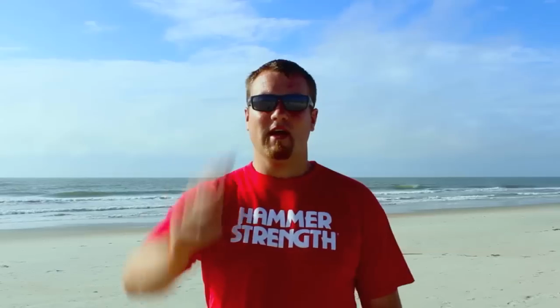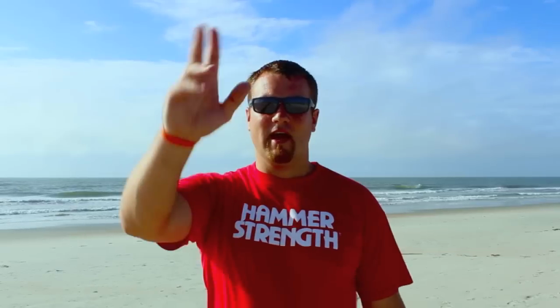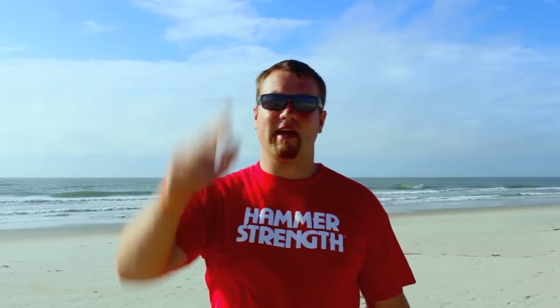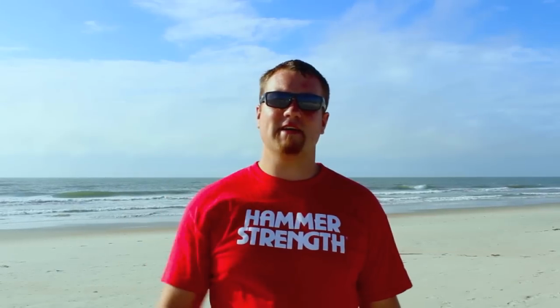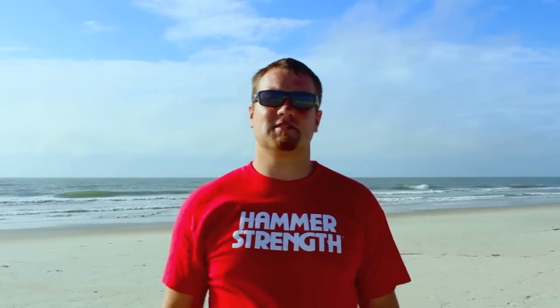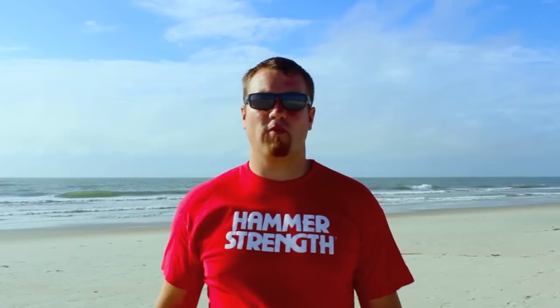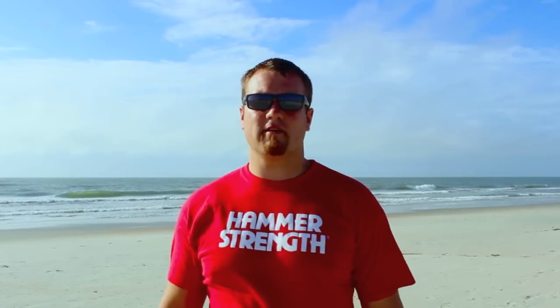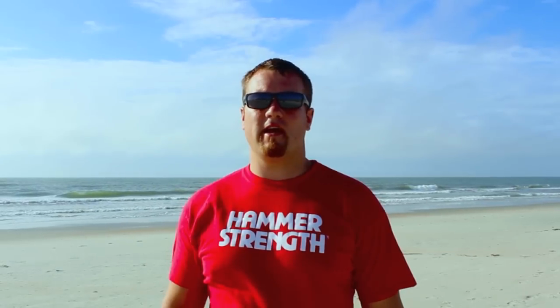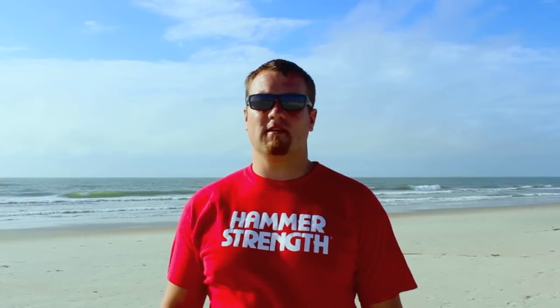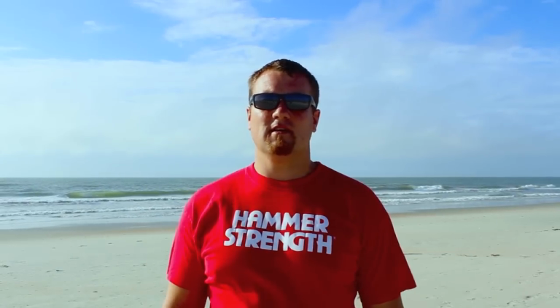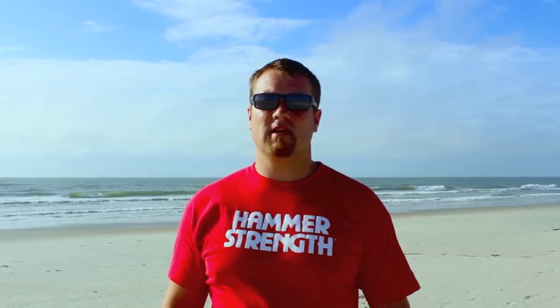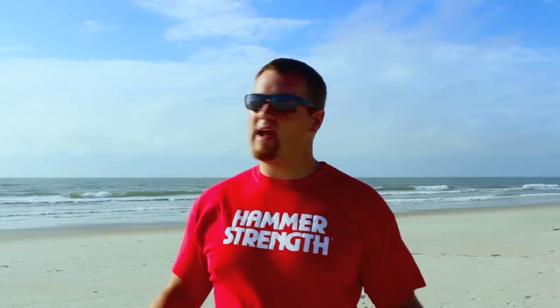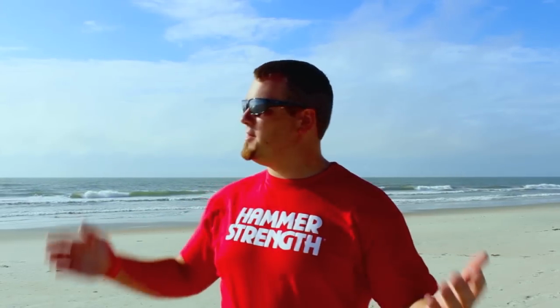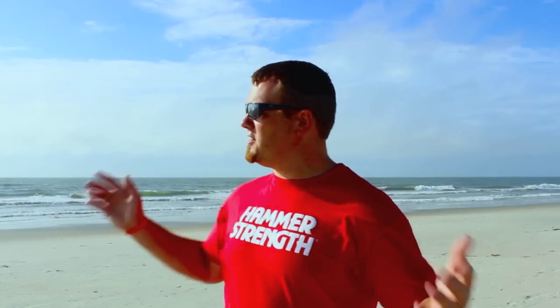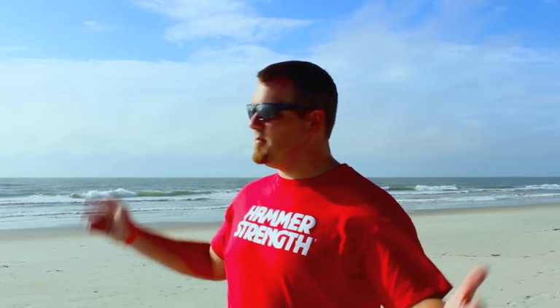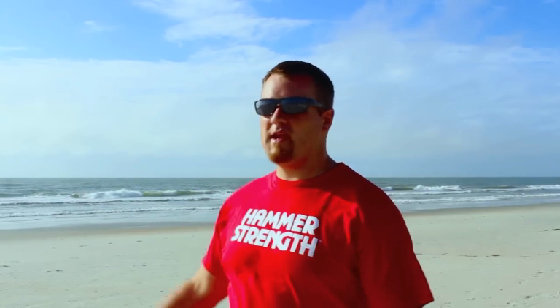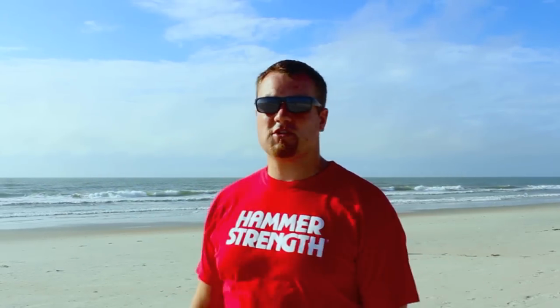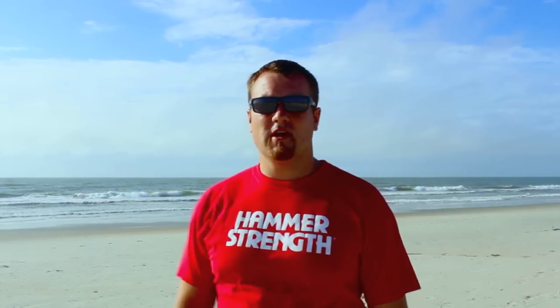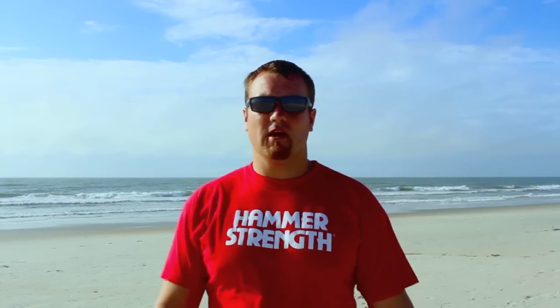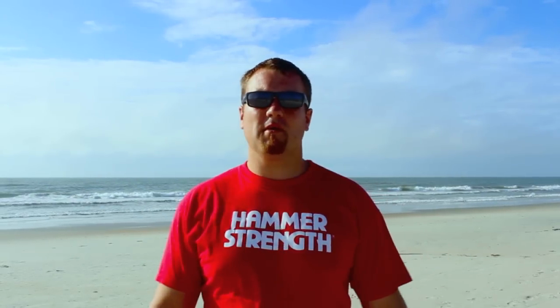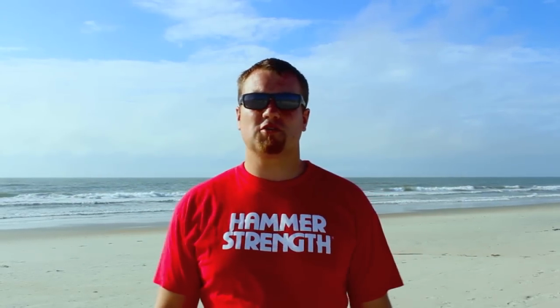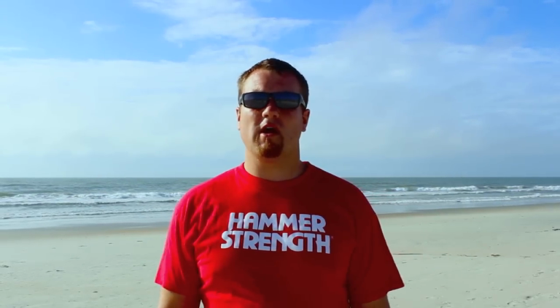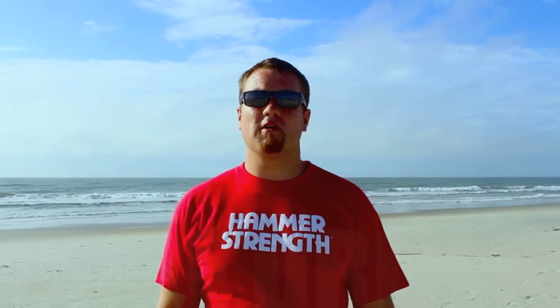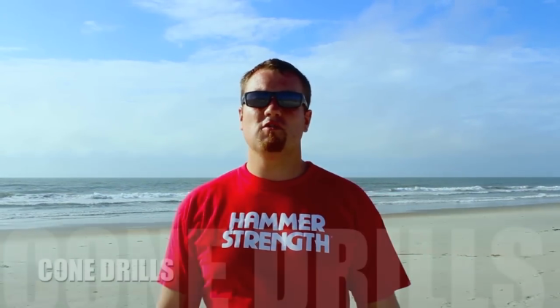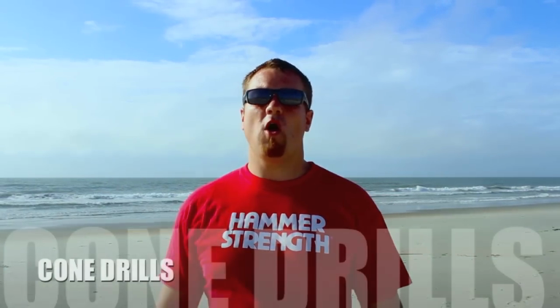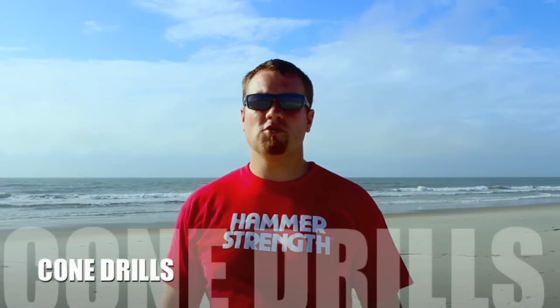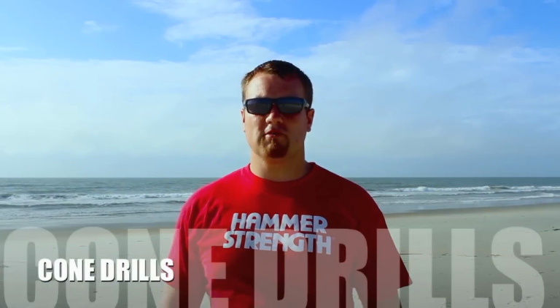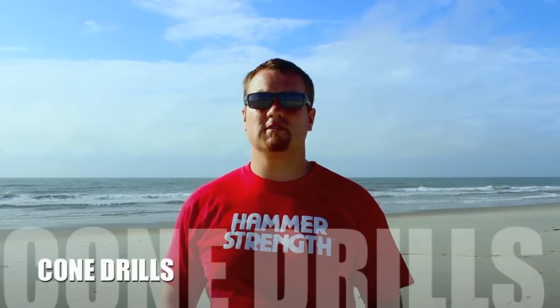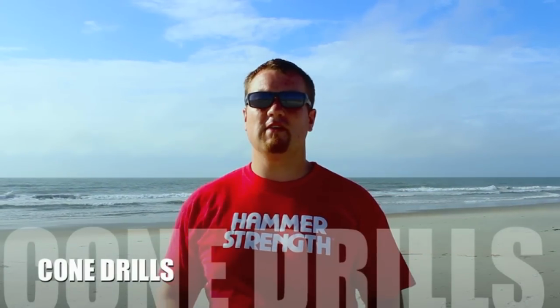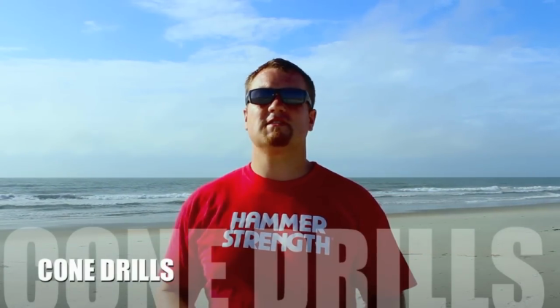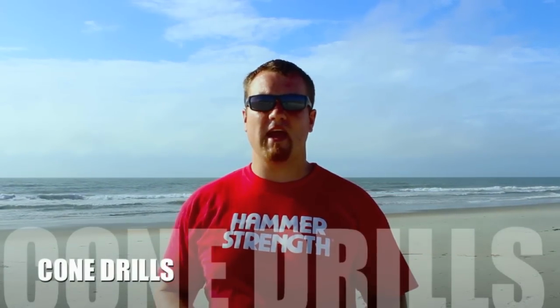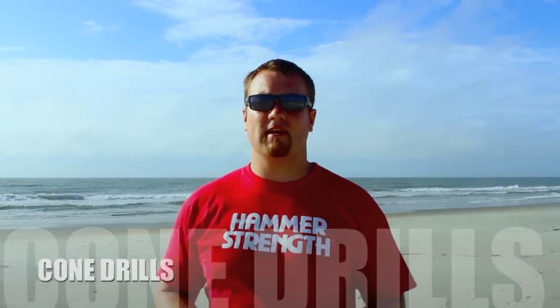Hey guys, it's the Ranker Nate. Today I'm here at the beach and I'm going to show you how to do cone drills in the sand.